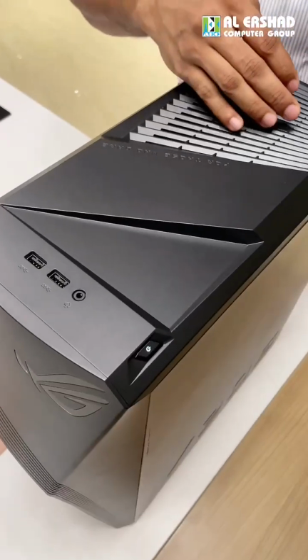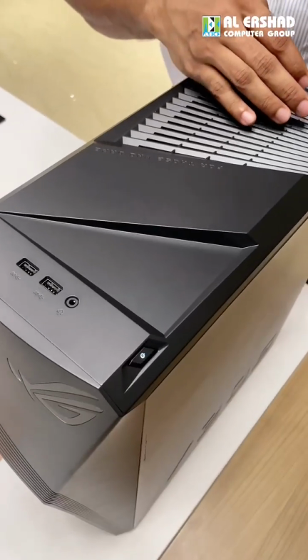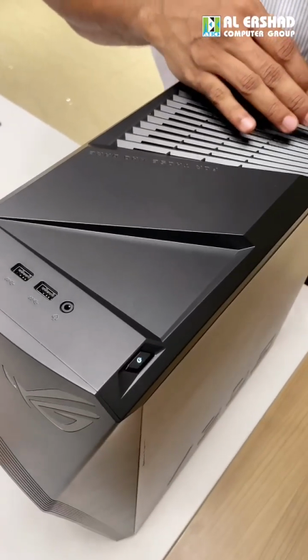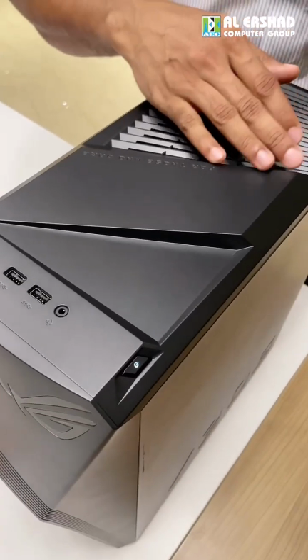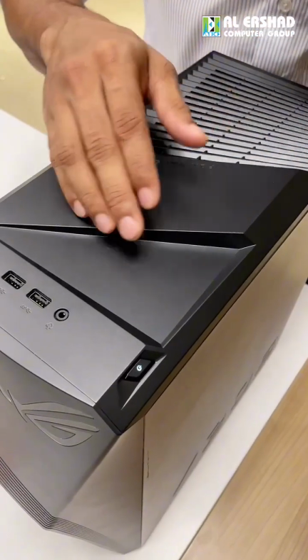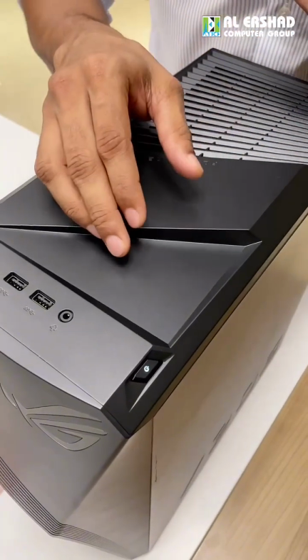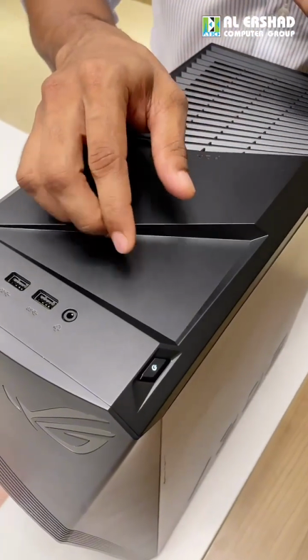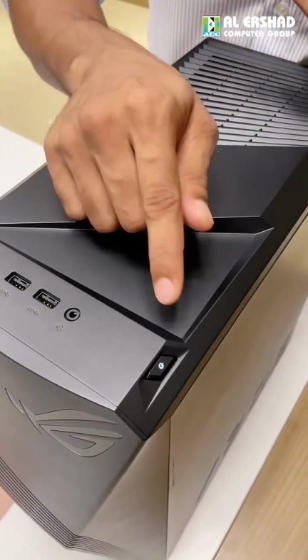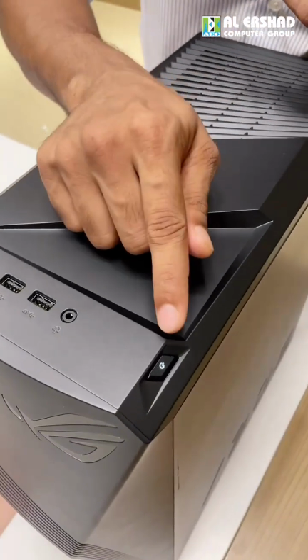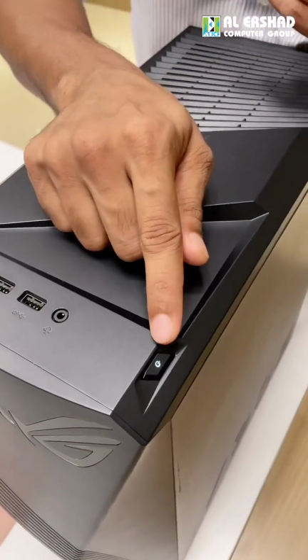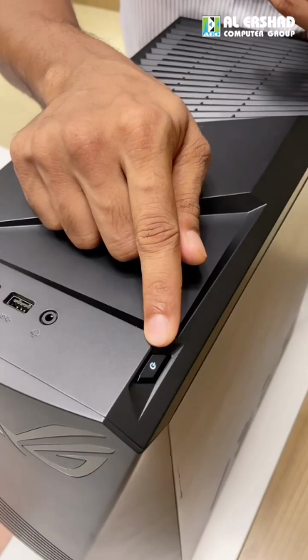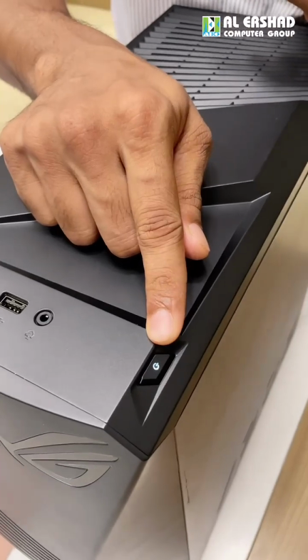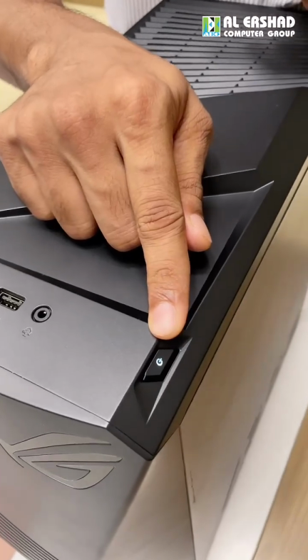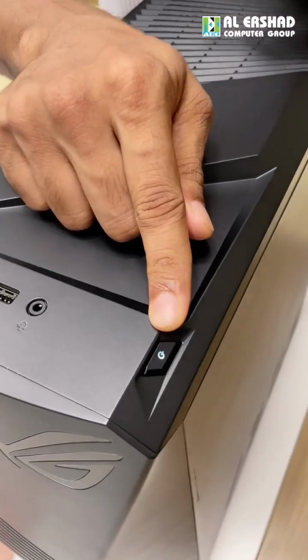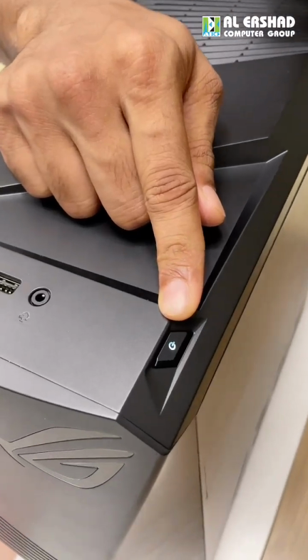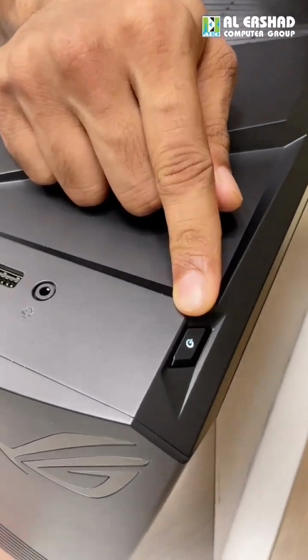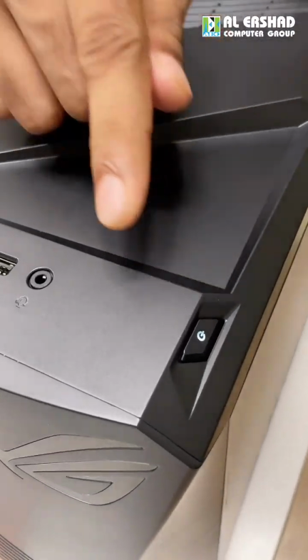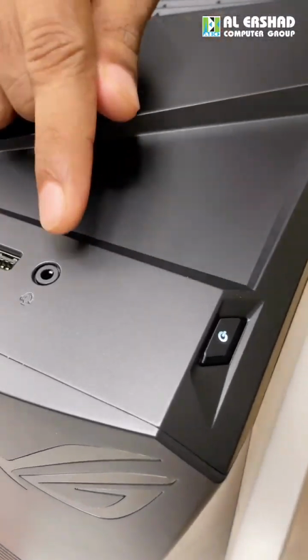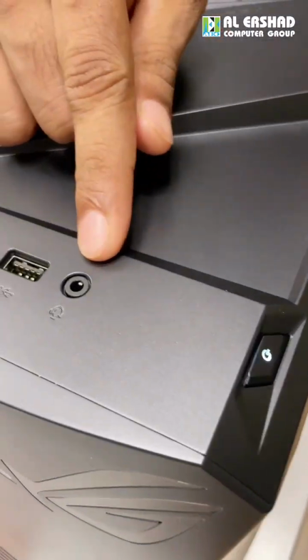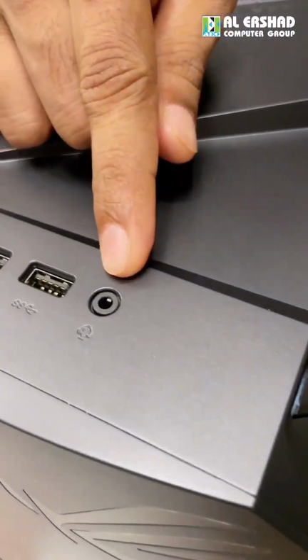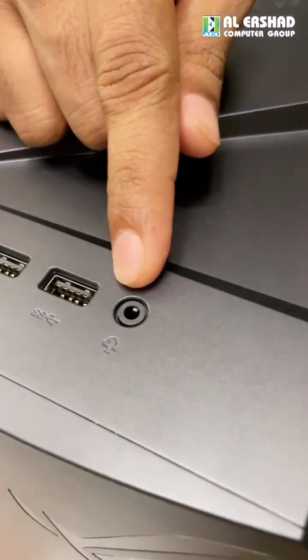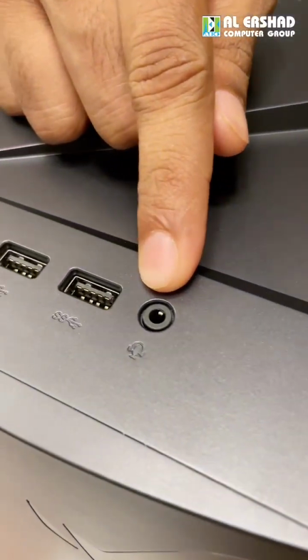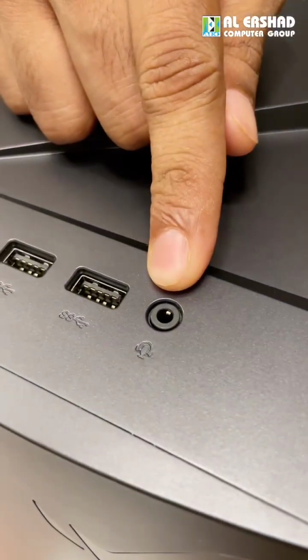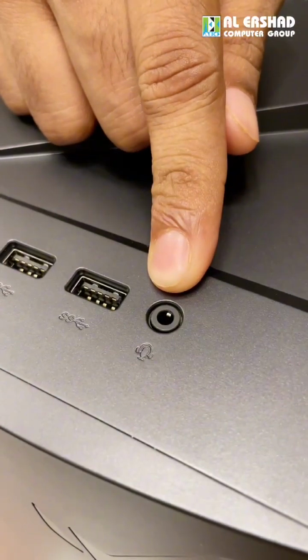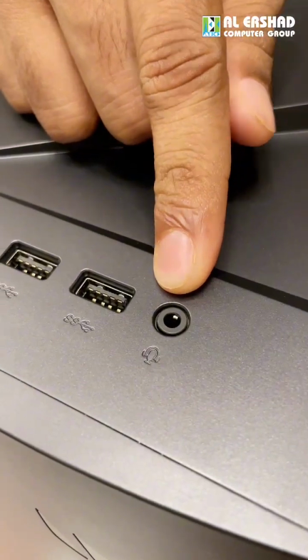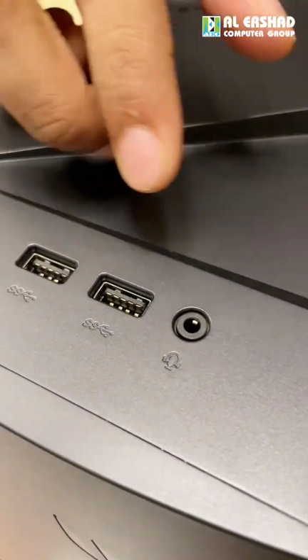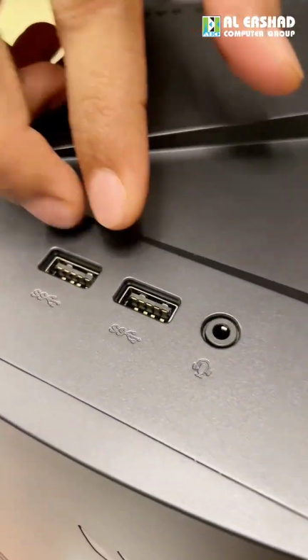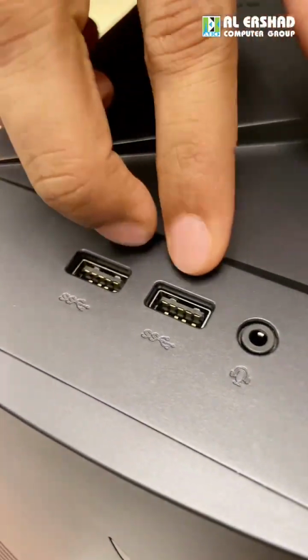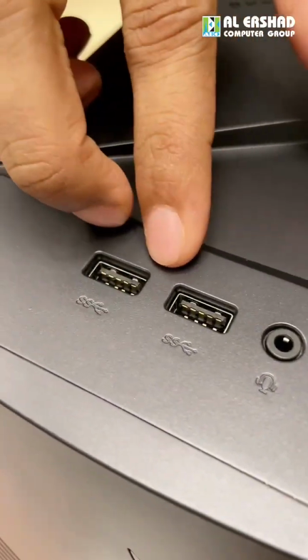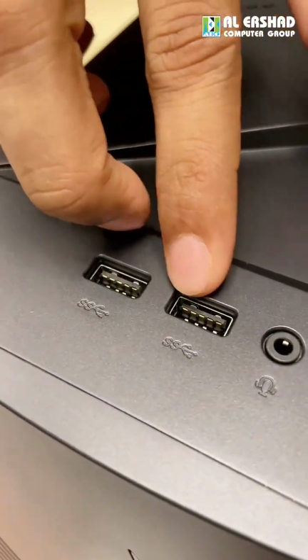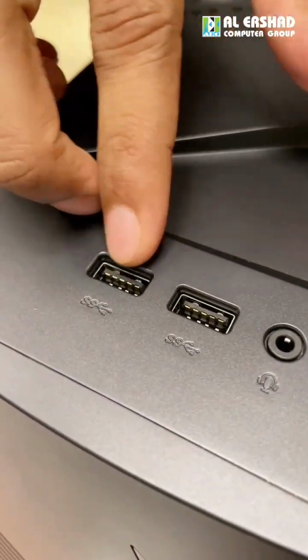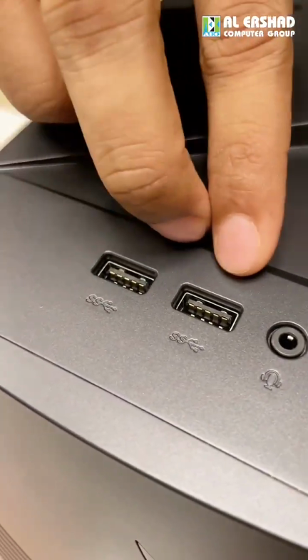On the top of the case, we have the power button, a headset audio jack, and dual USB 2.0 slots.